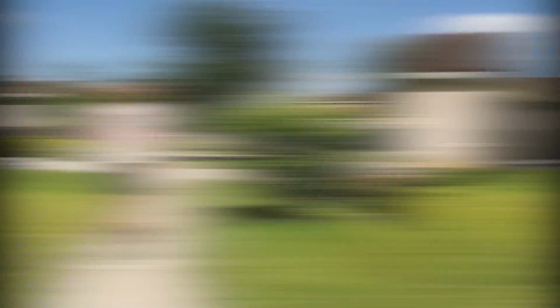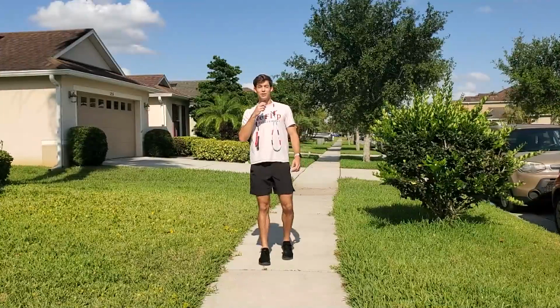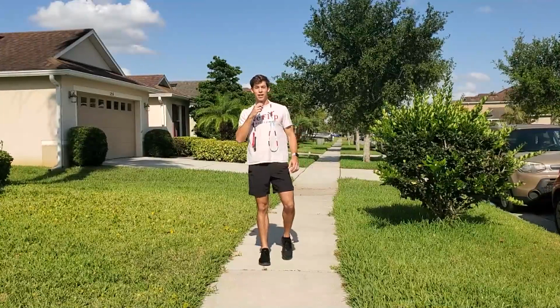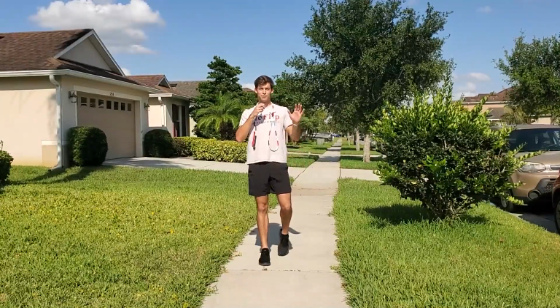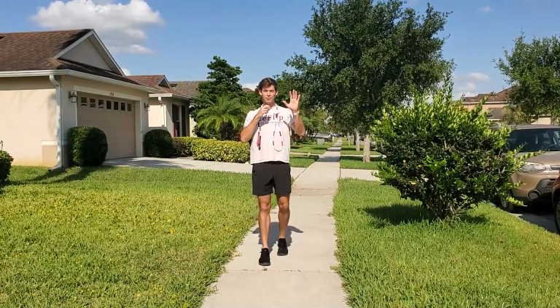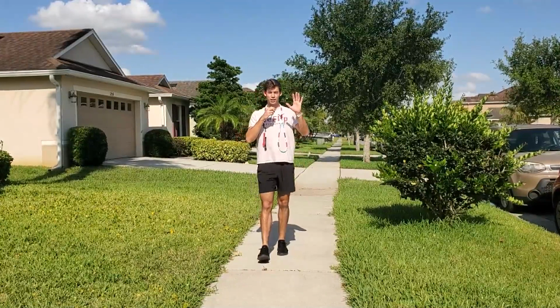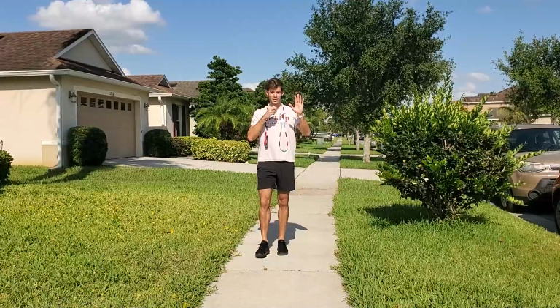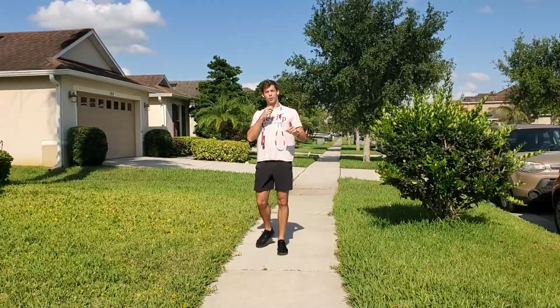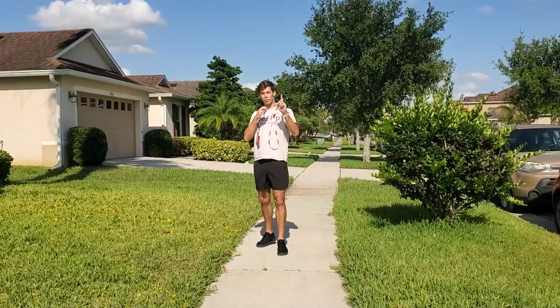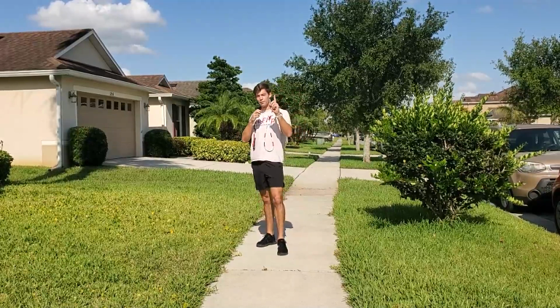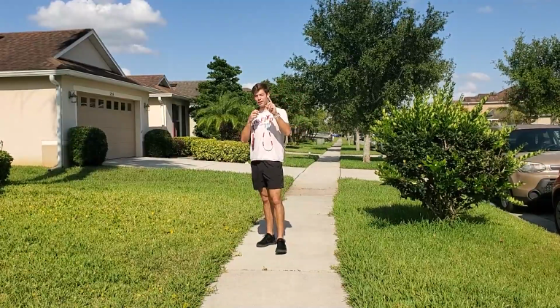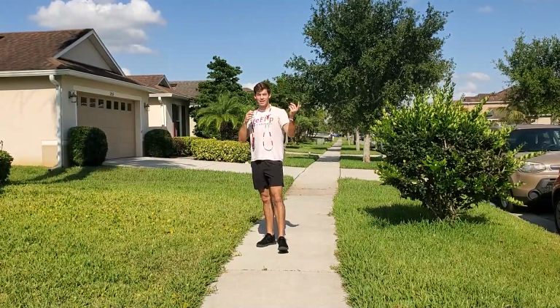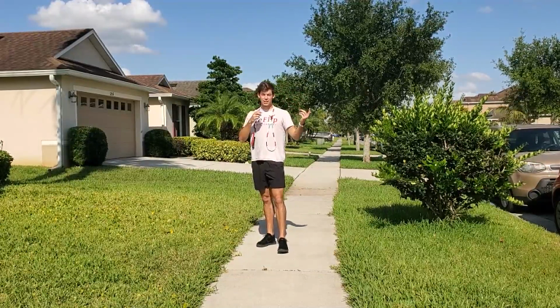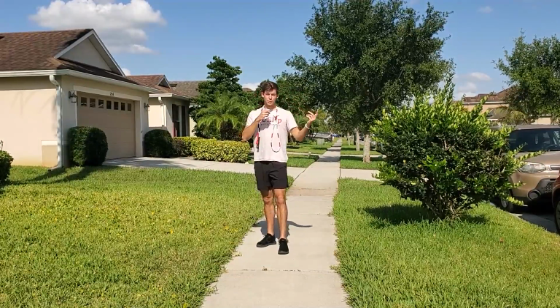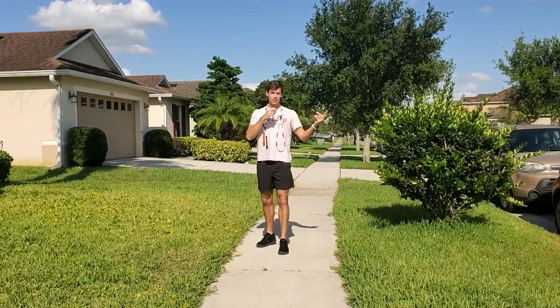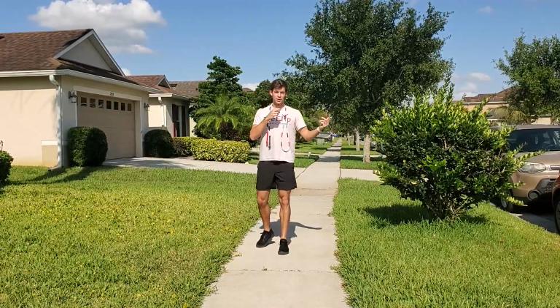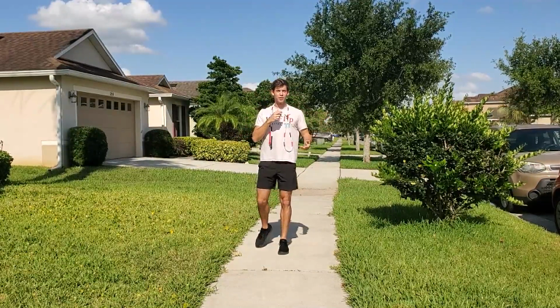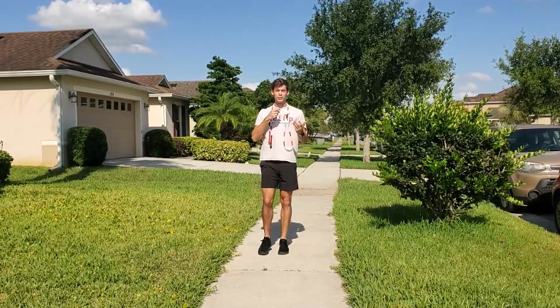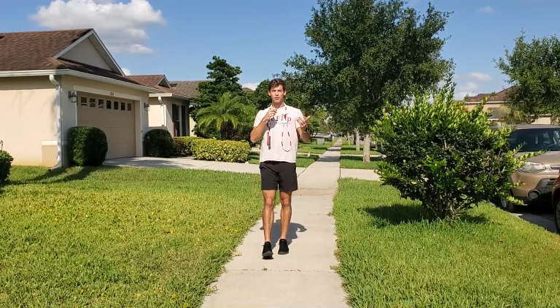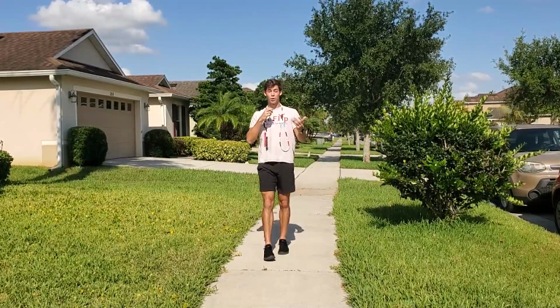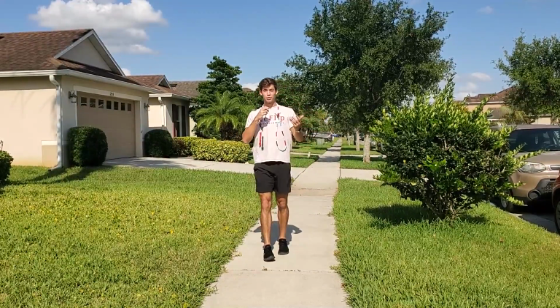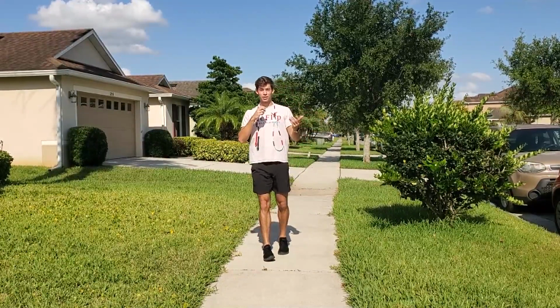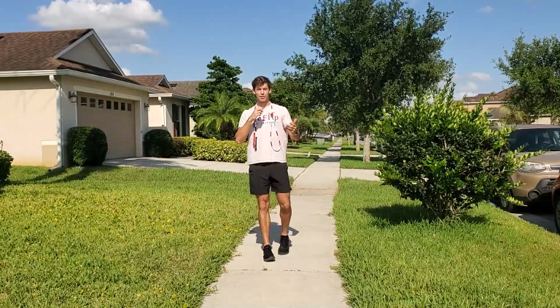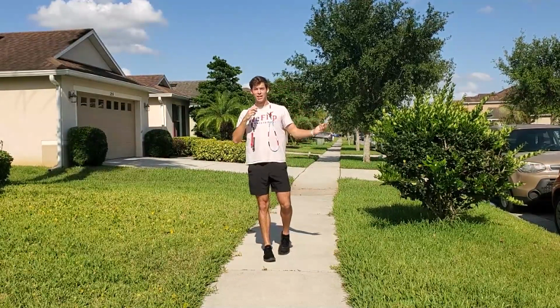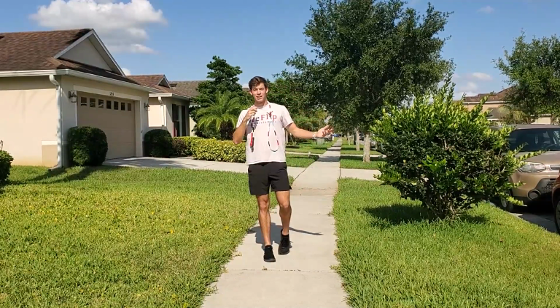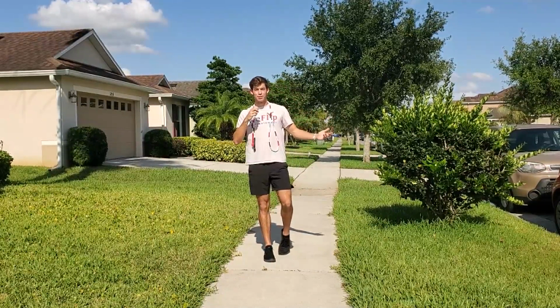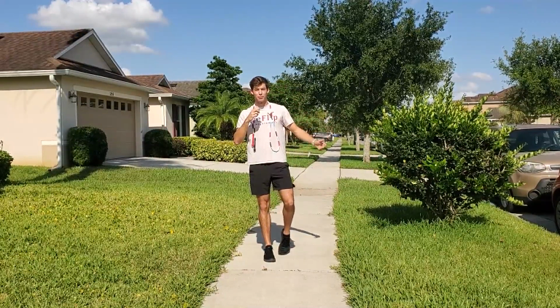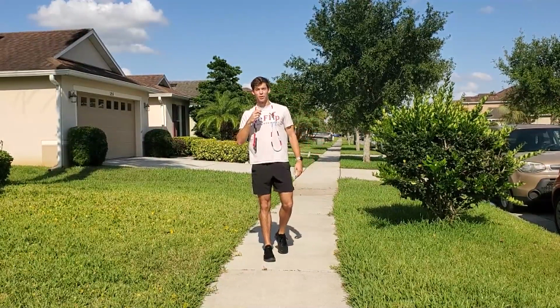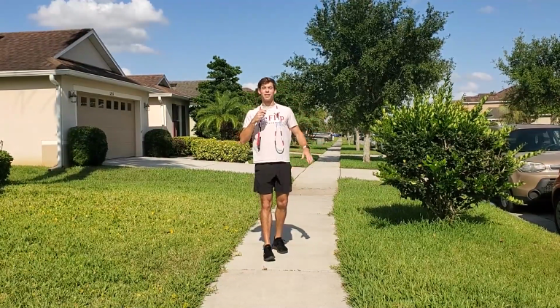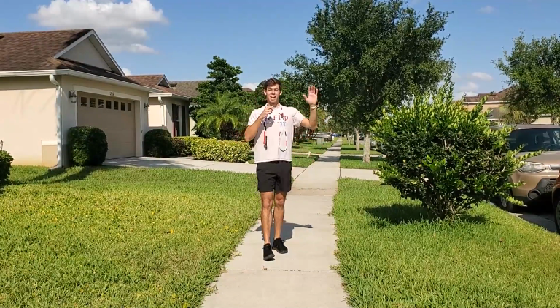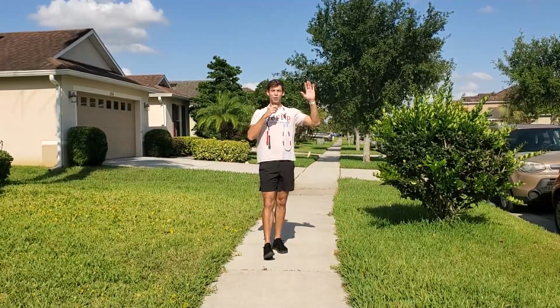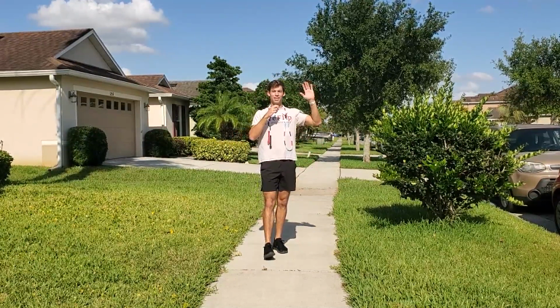There, you've got five ways to jump on one foot. Thanks for tuning in, y'all. If you have any questions or comments, leave them down below. Have a good one.